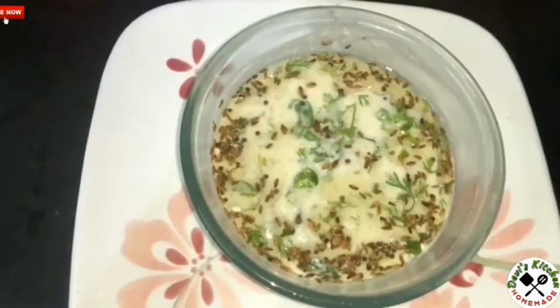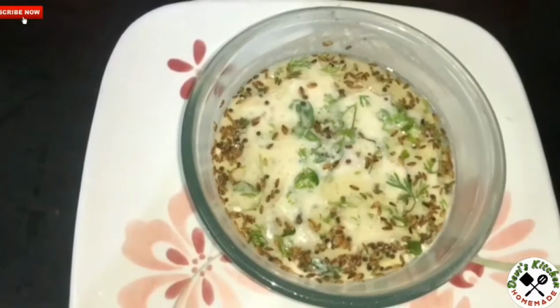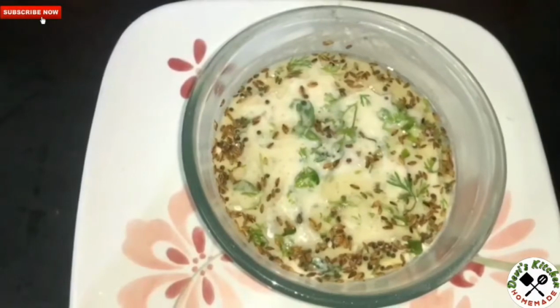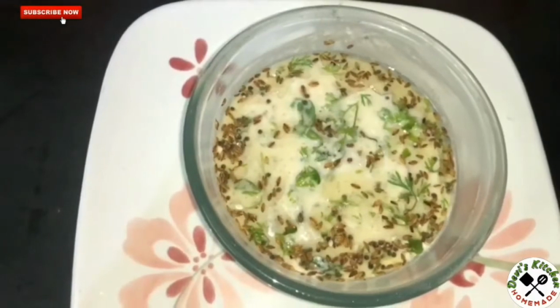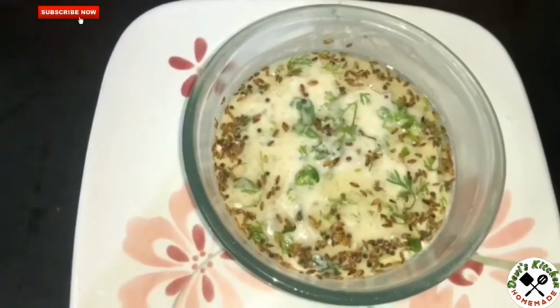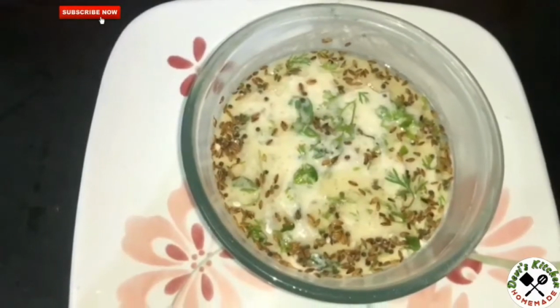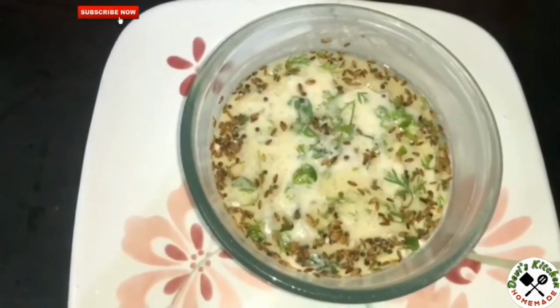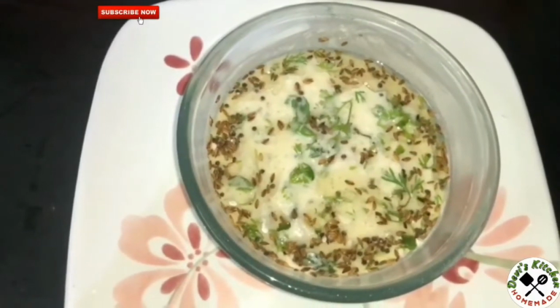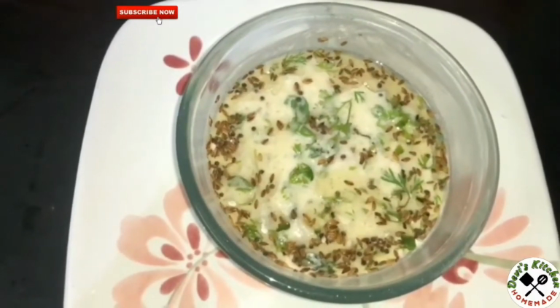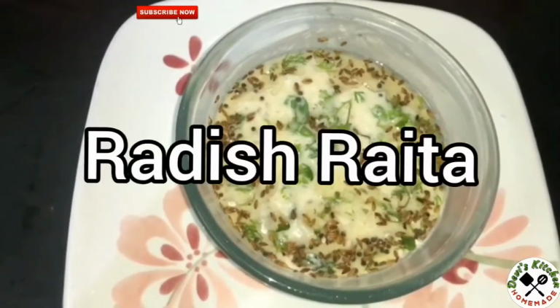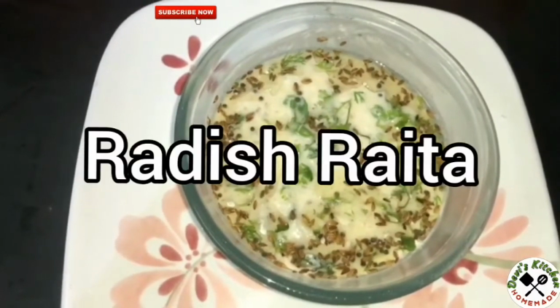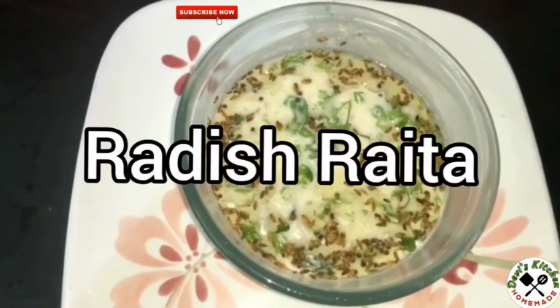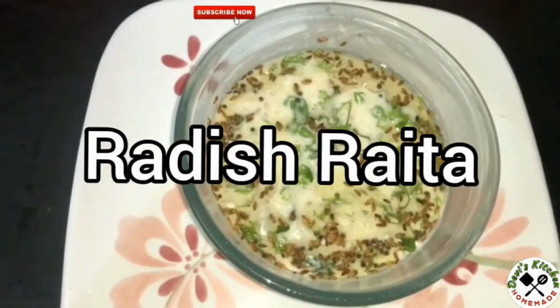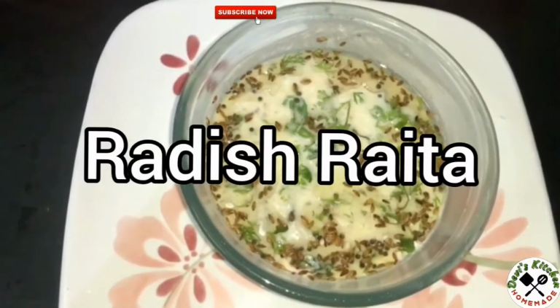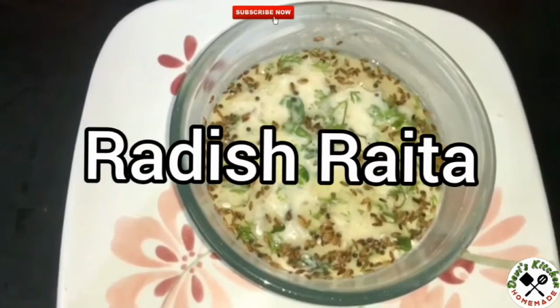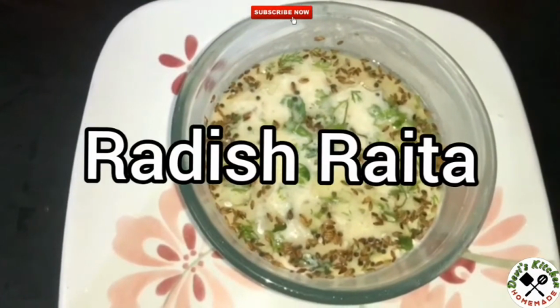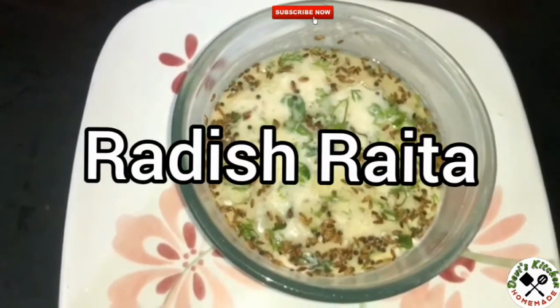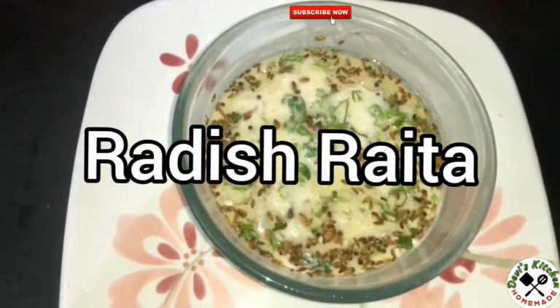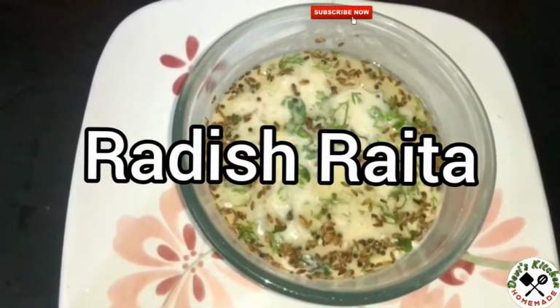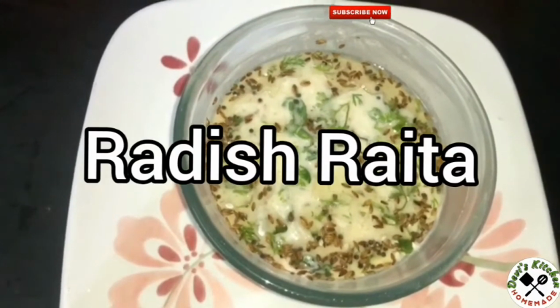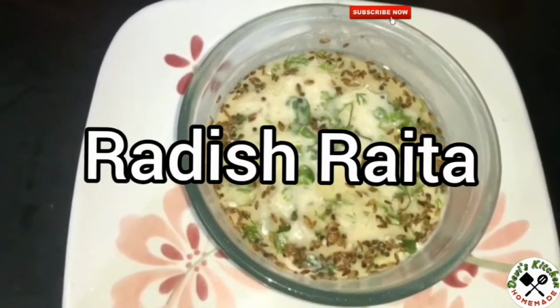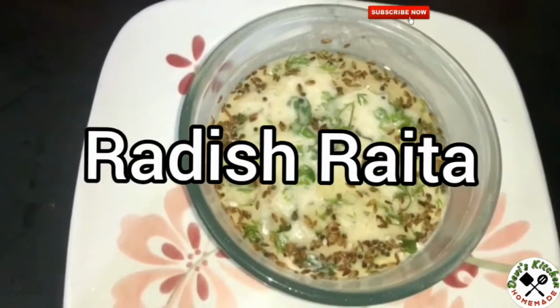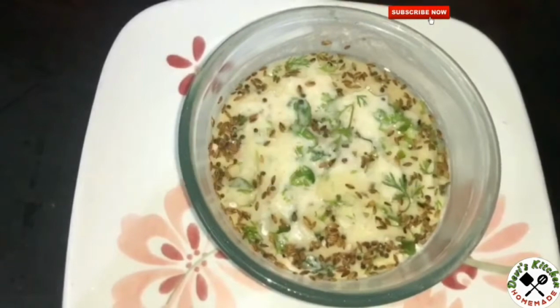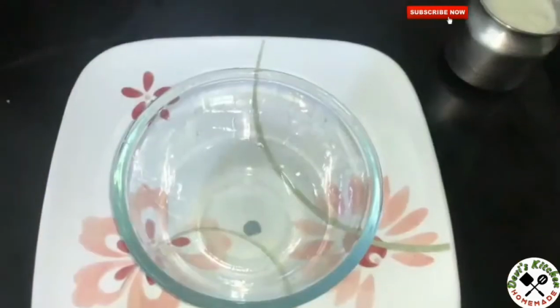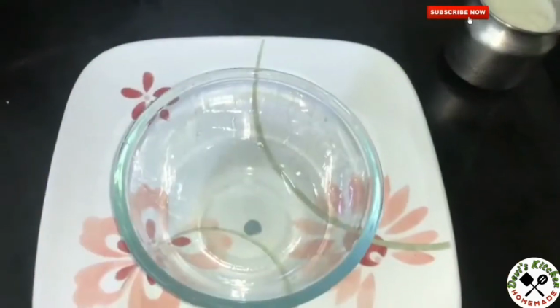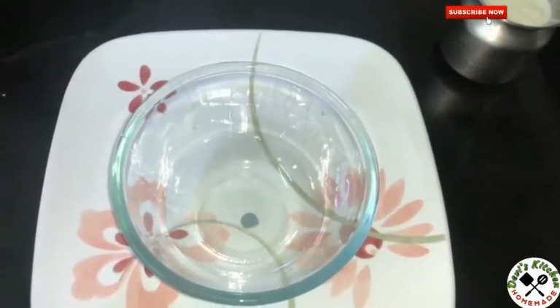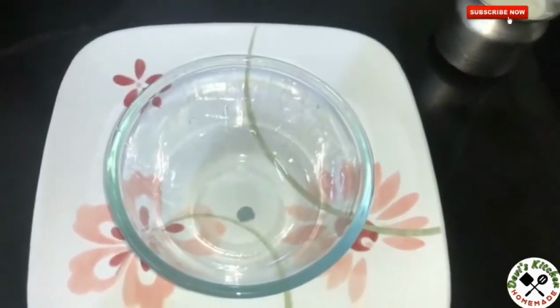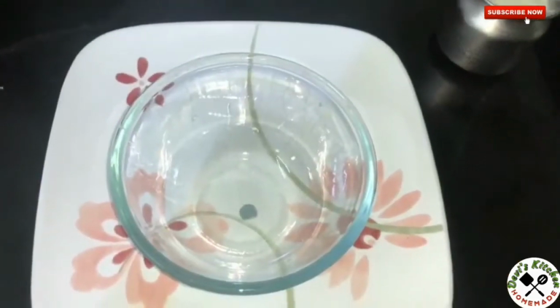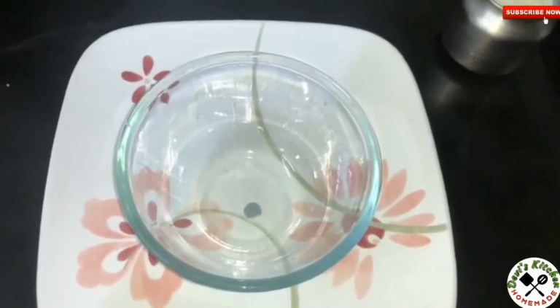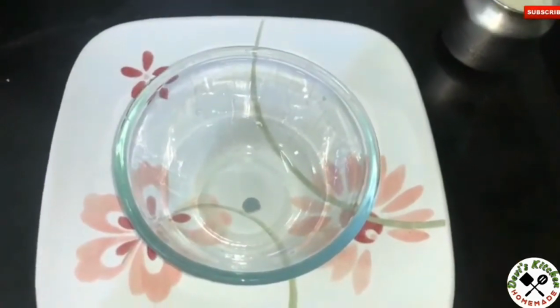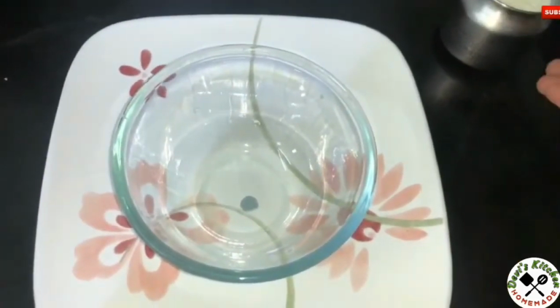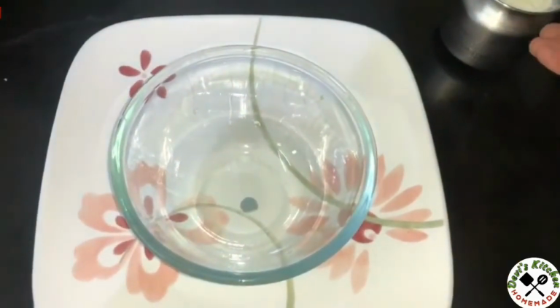Welcome back to Deva's Kitchen. Today we are preparing radish raita. Let's start the preparation.